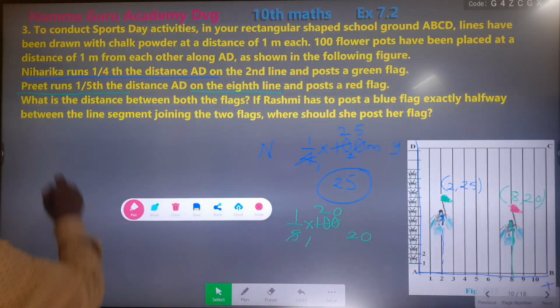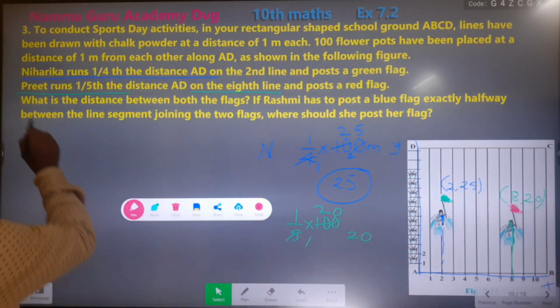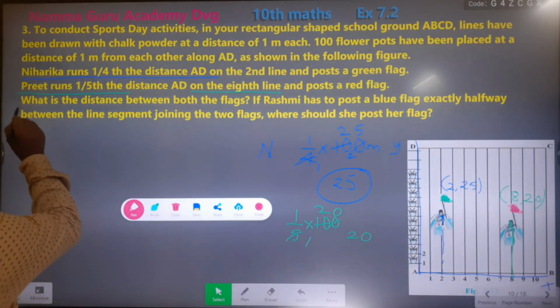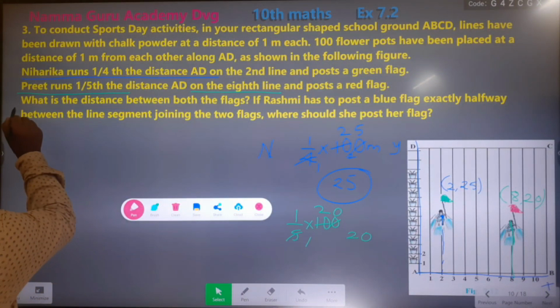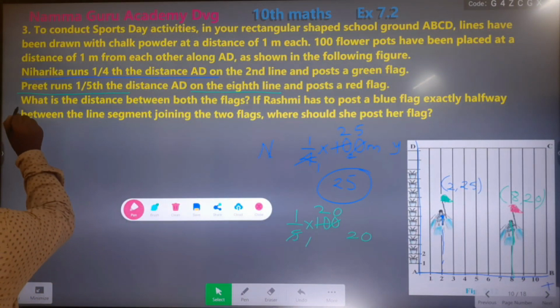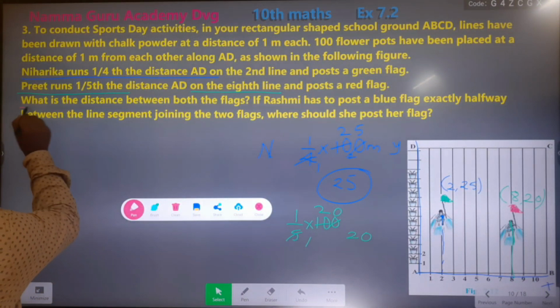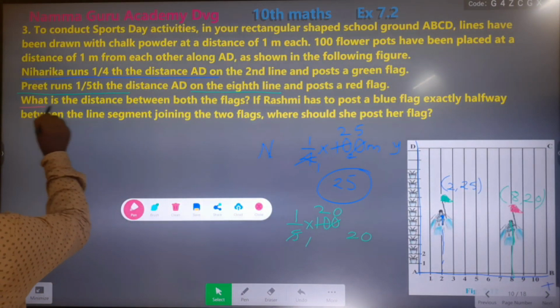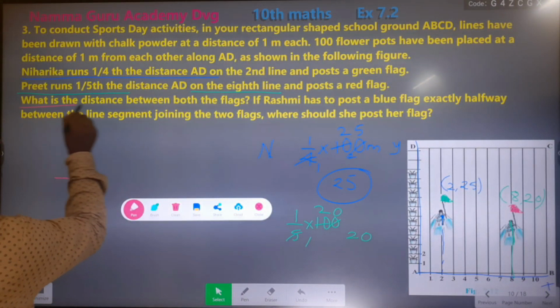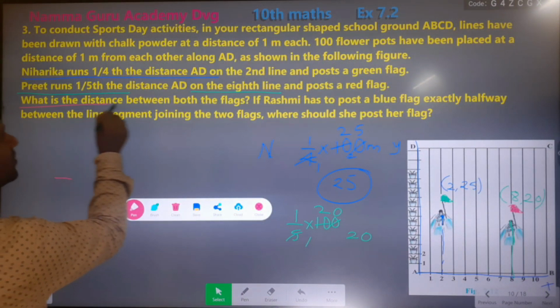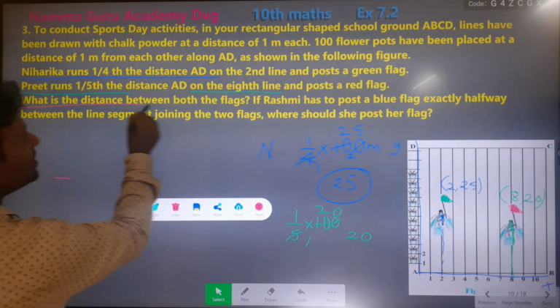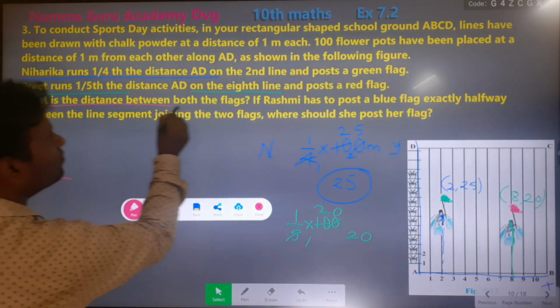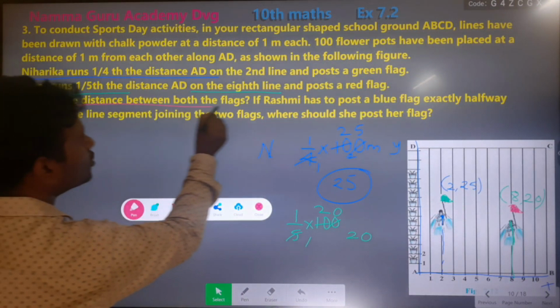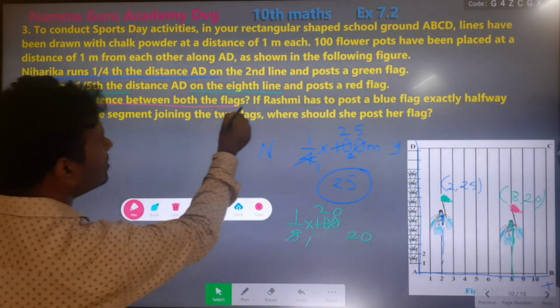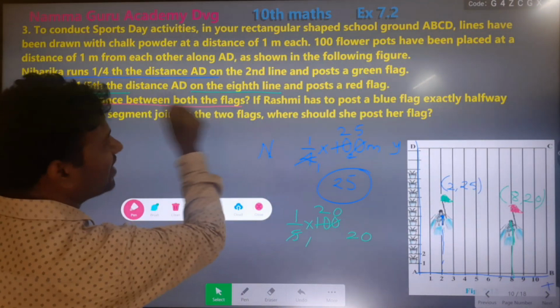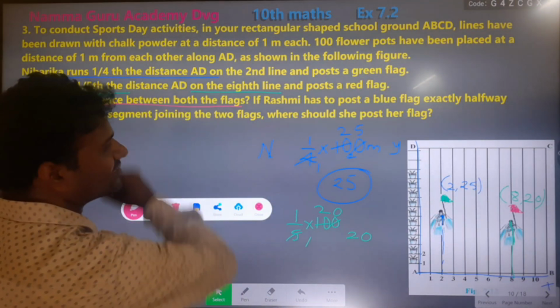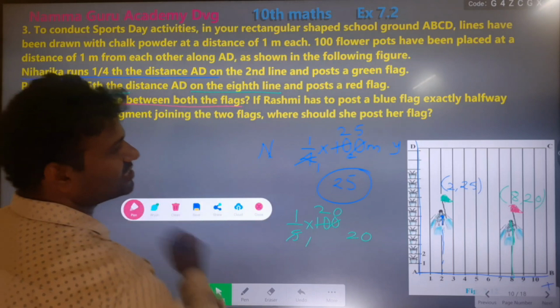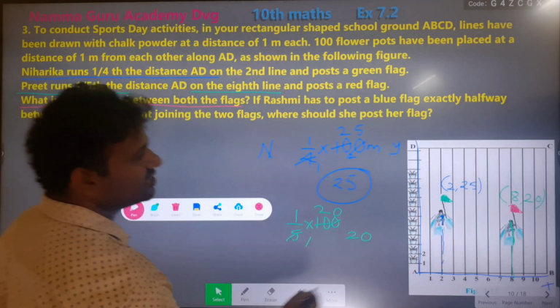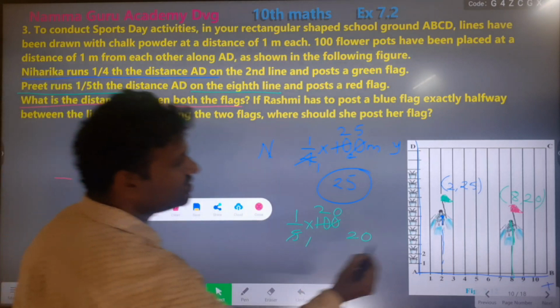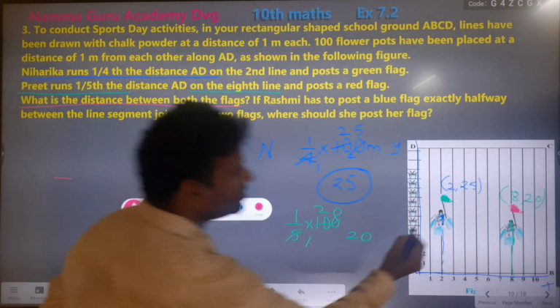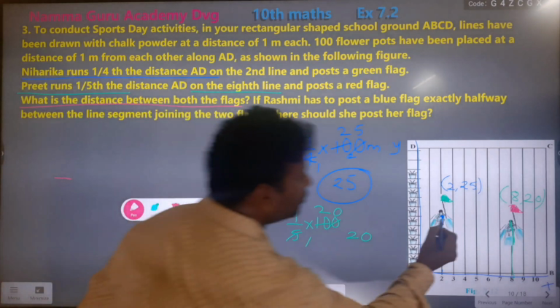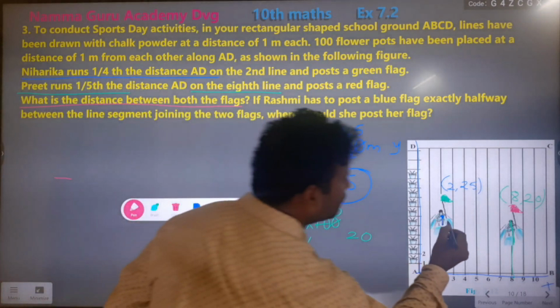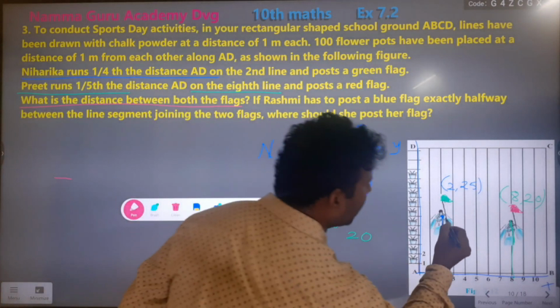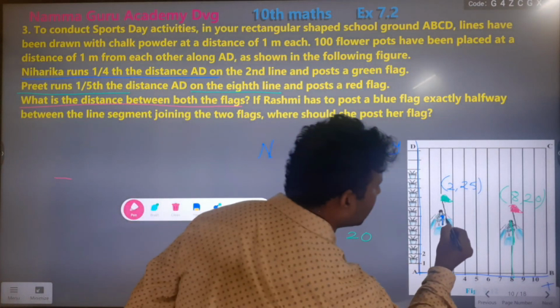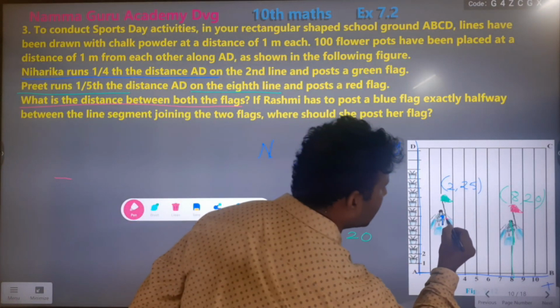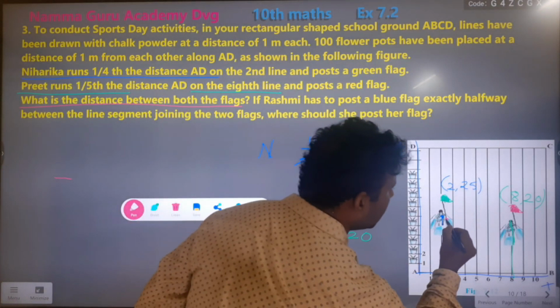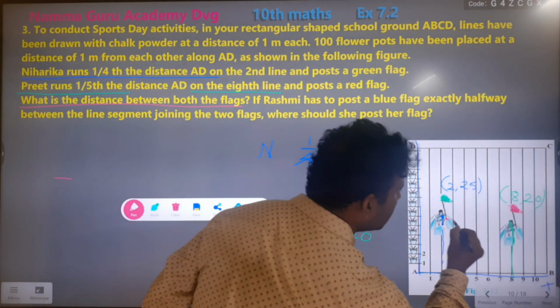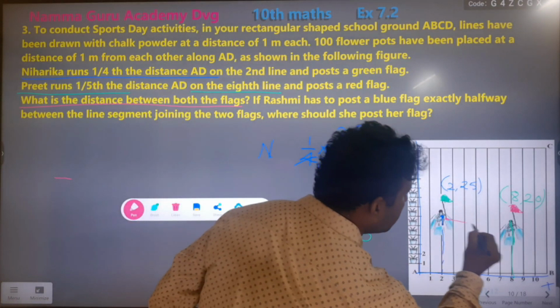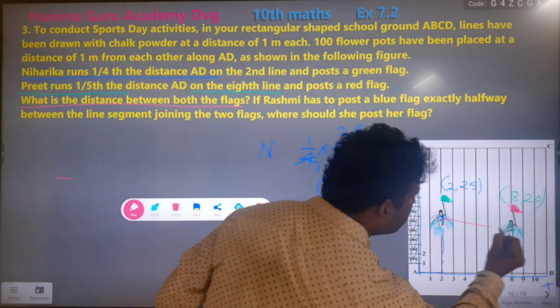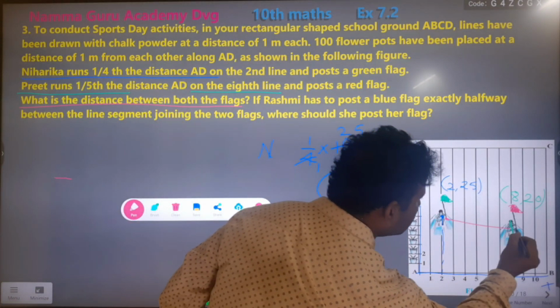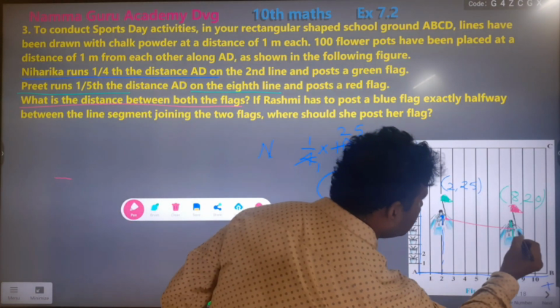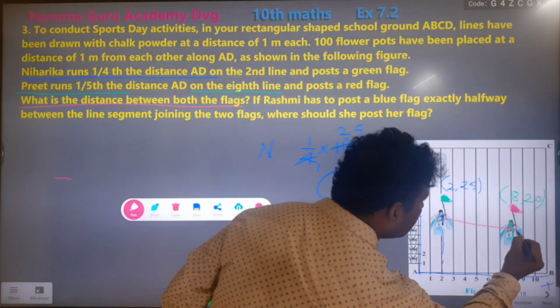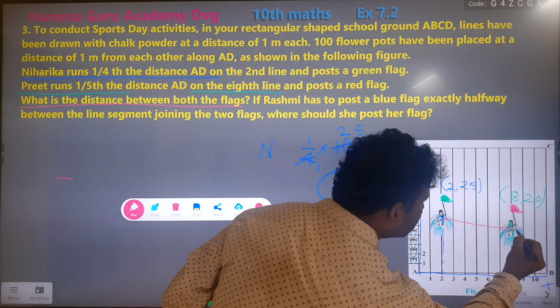What is the distance between both the flags? These two flags are at x, y coordinates.